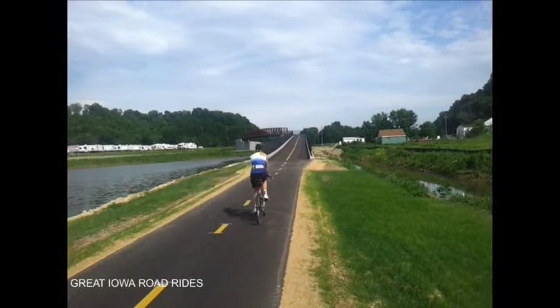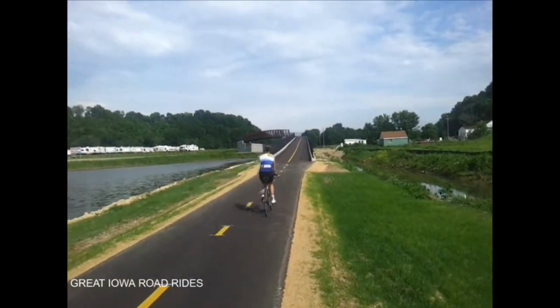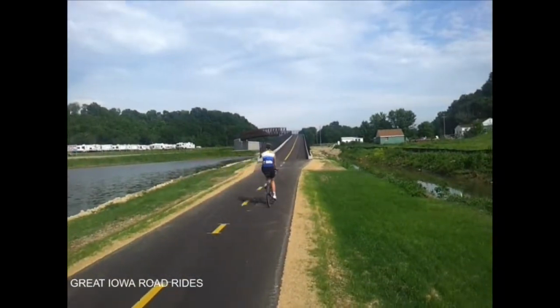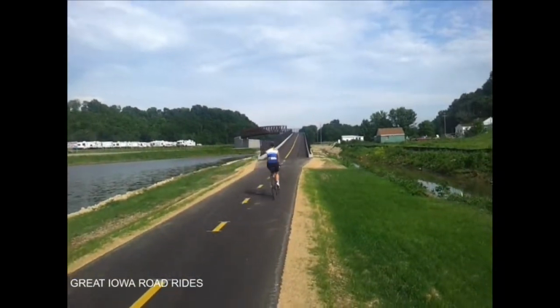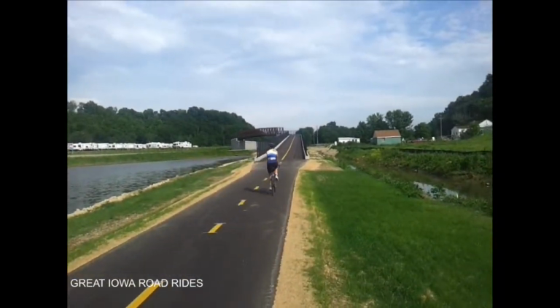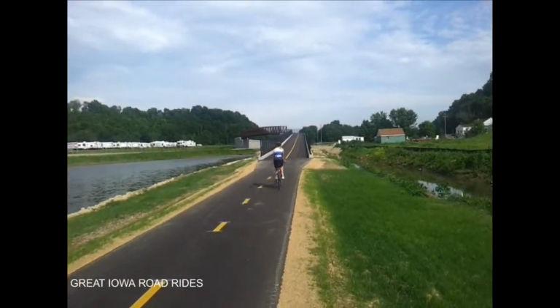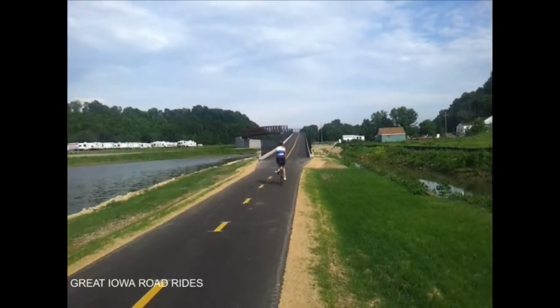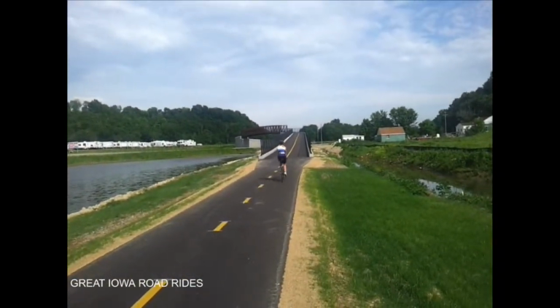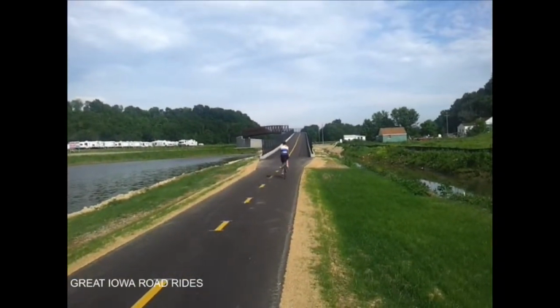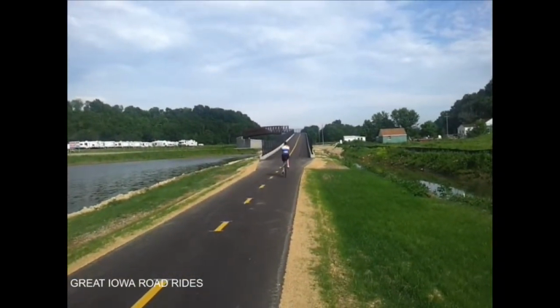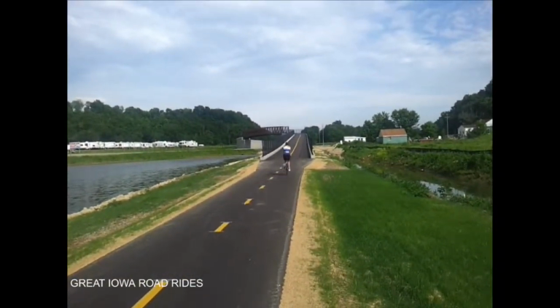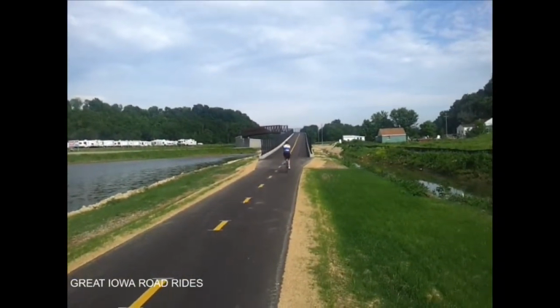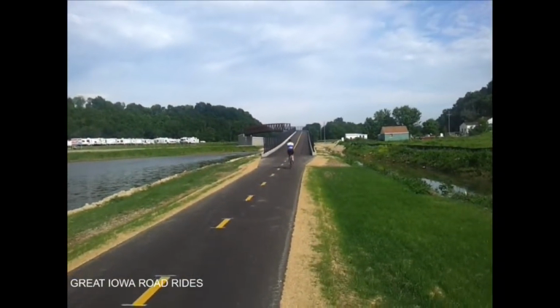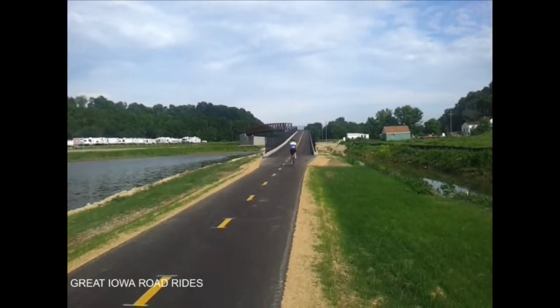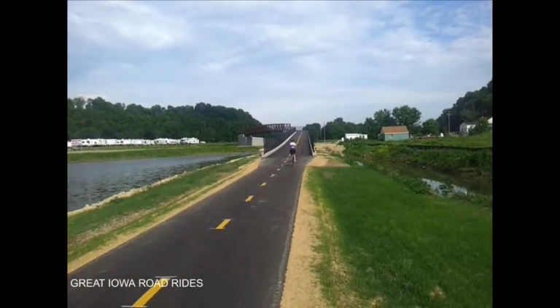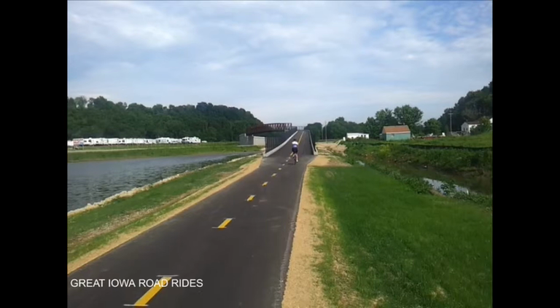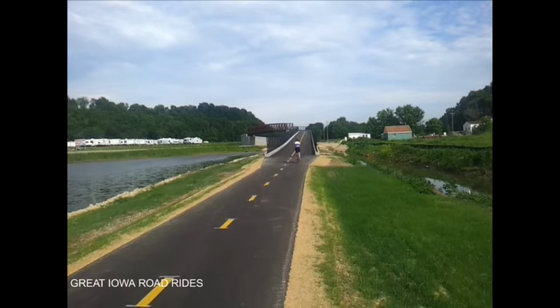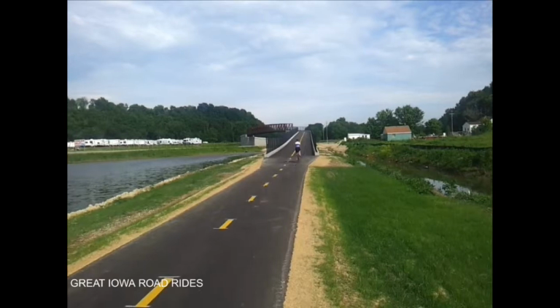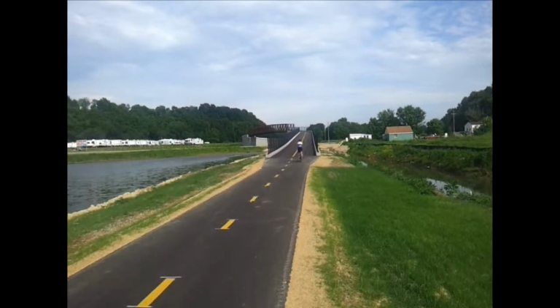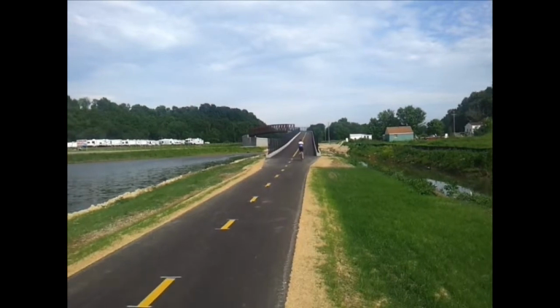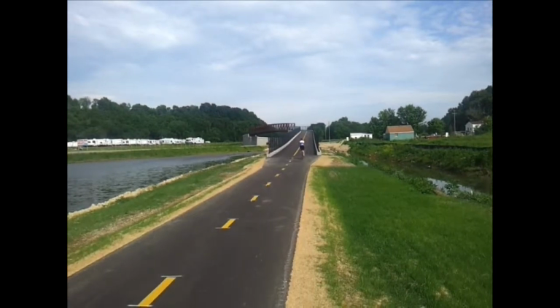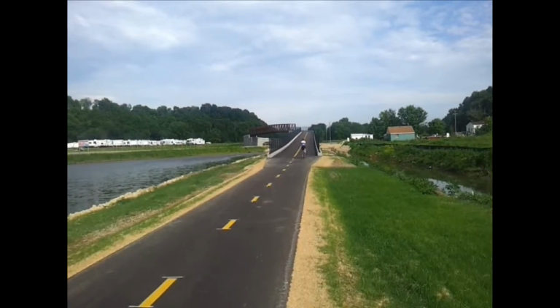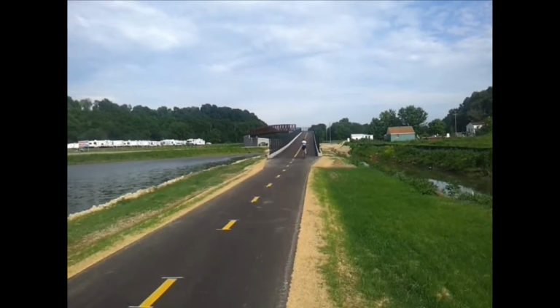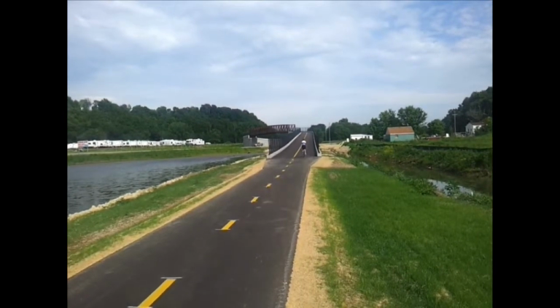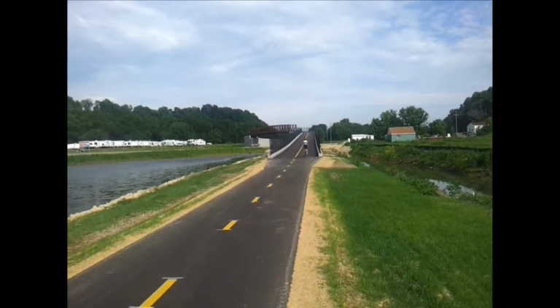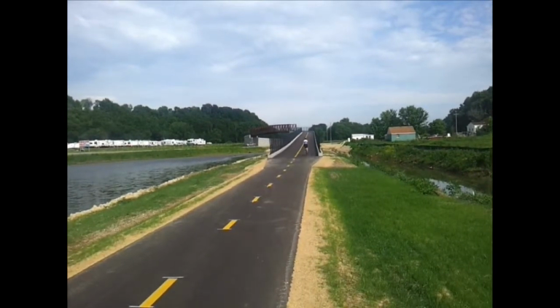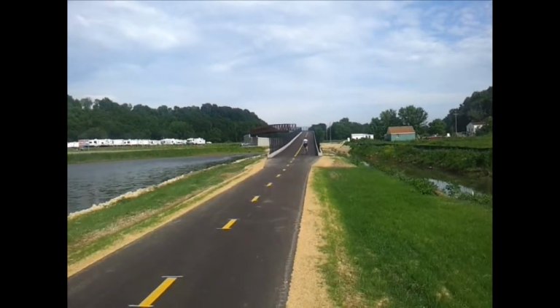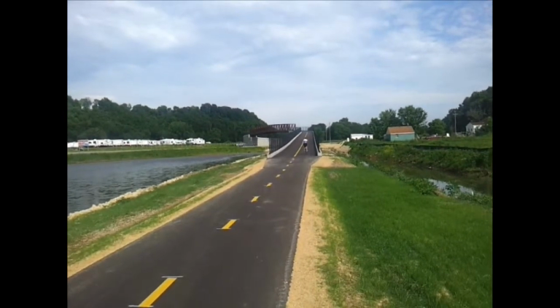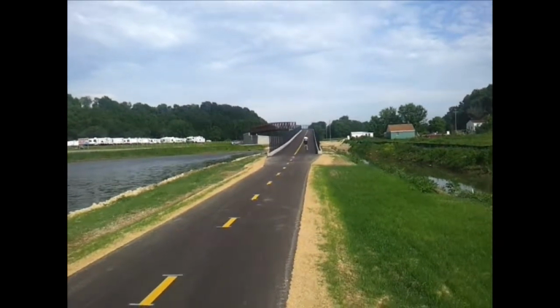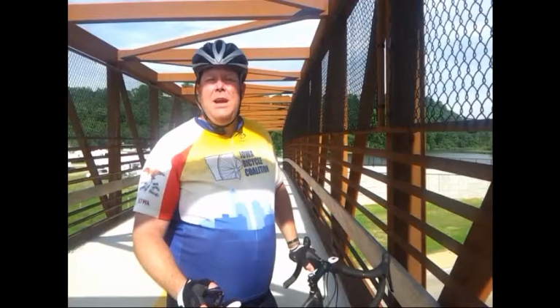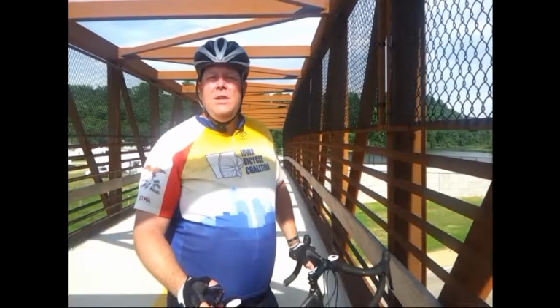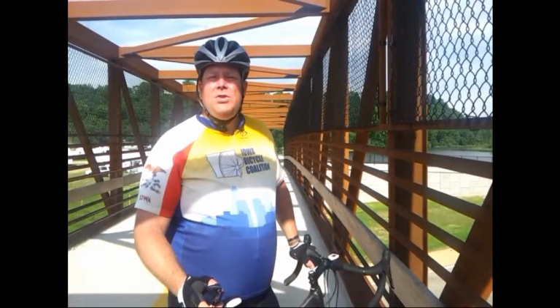So this is the Highway 52 overpass. This takes us over the busier highway and connects the Heritage Trail to downtown.